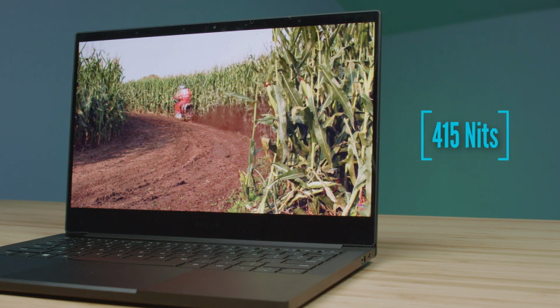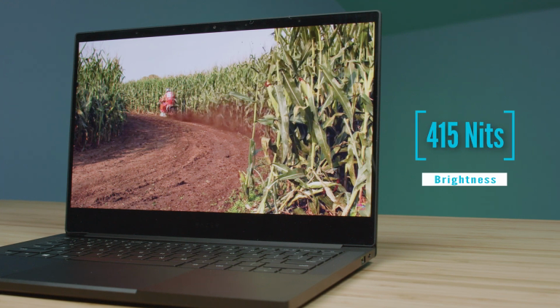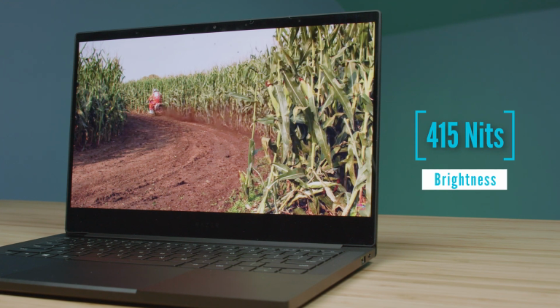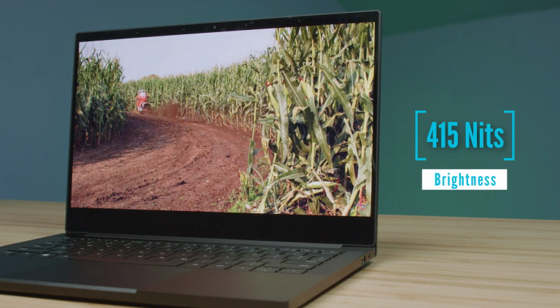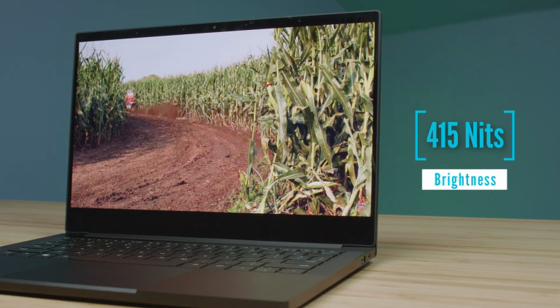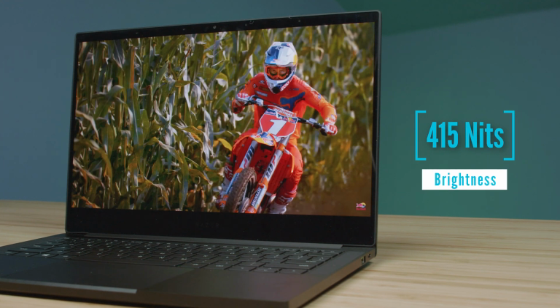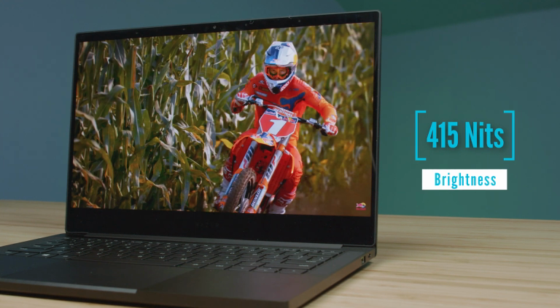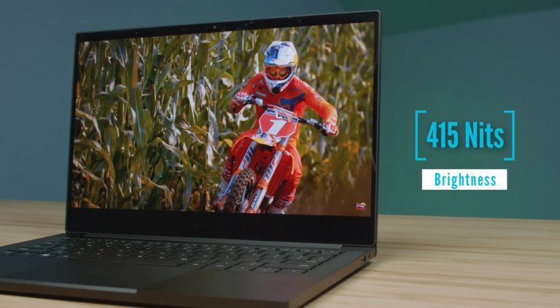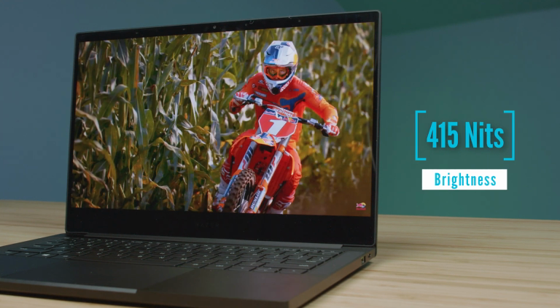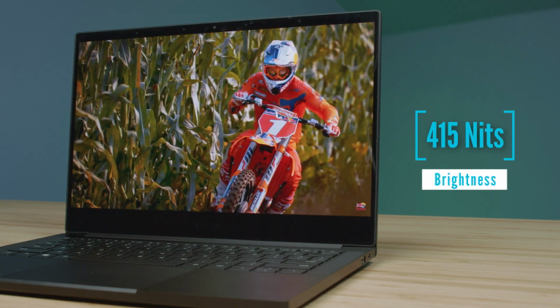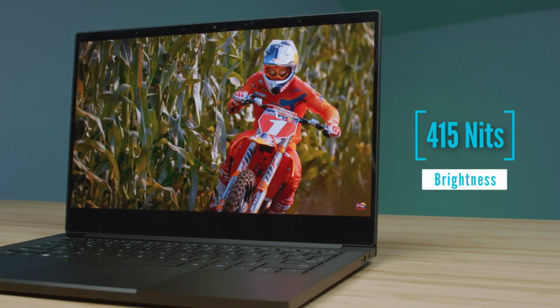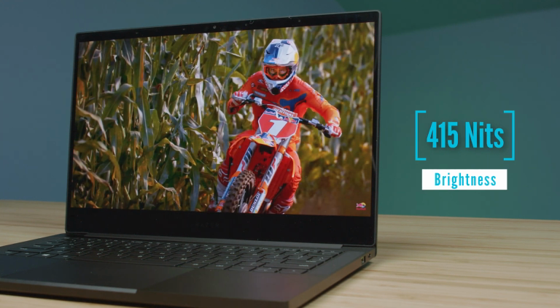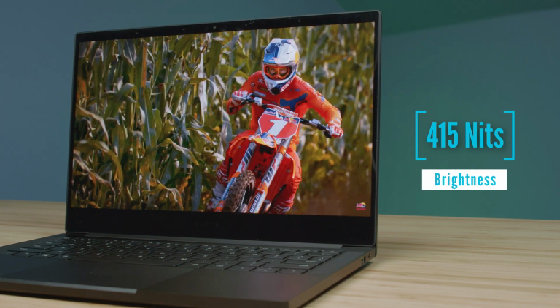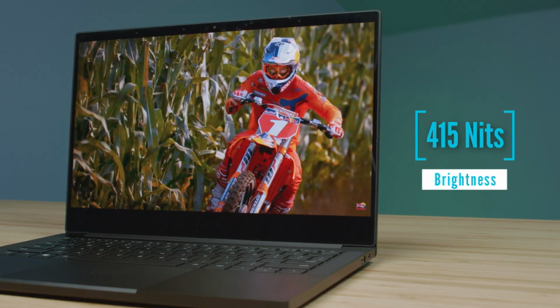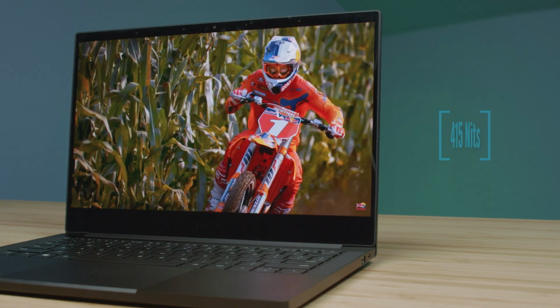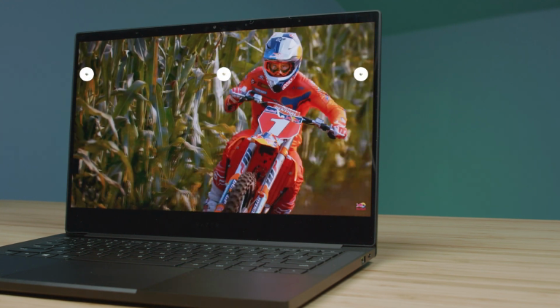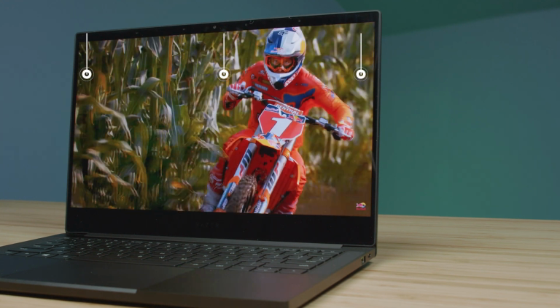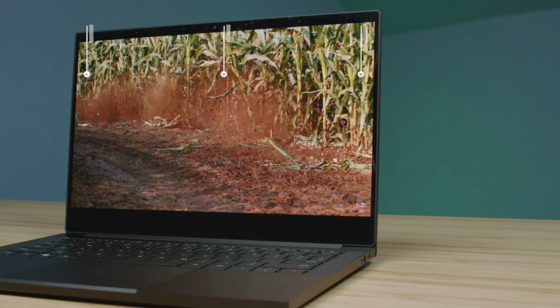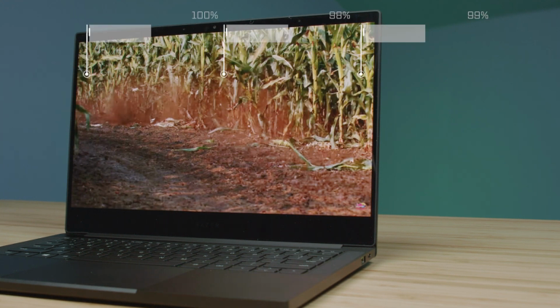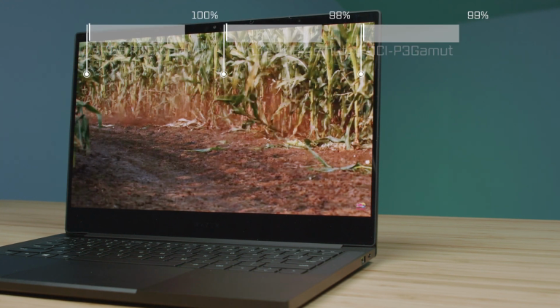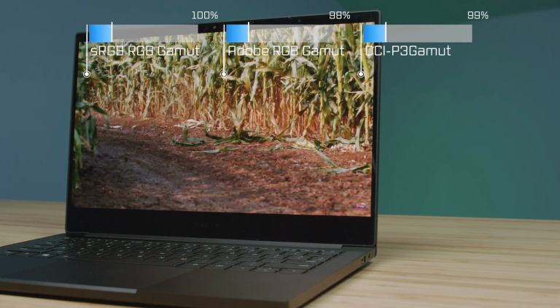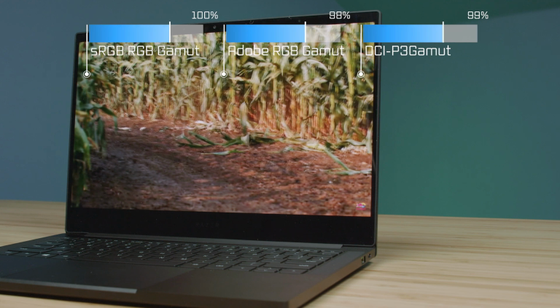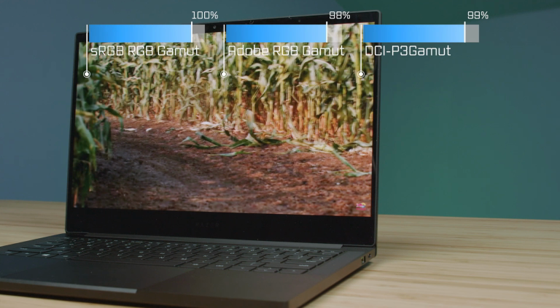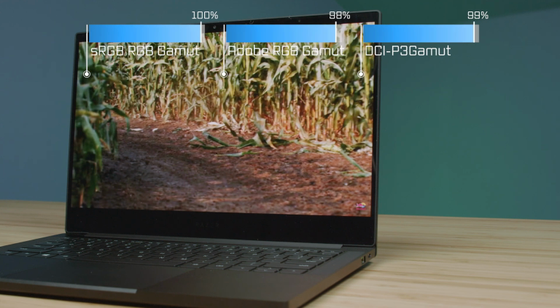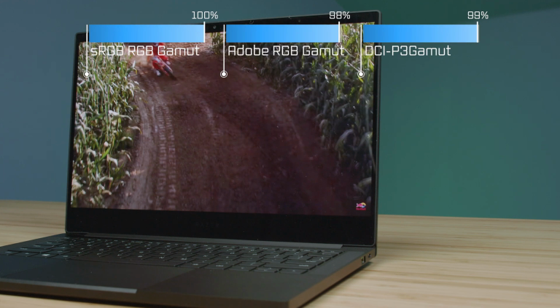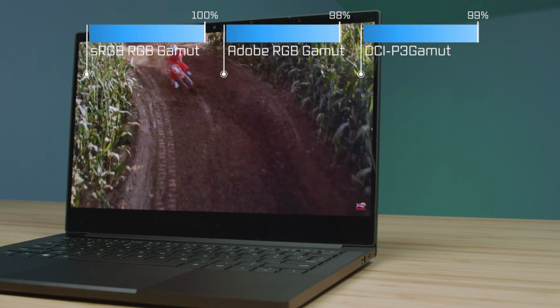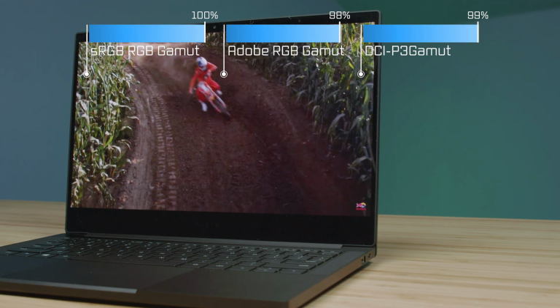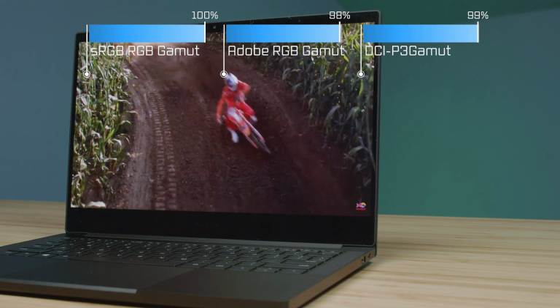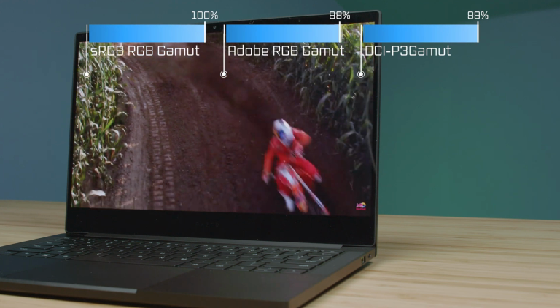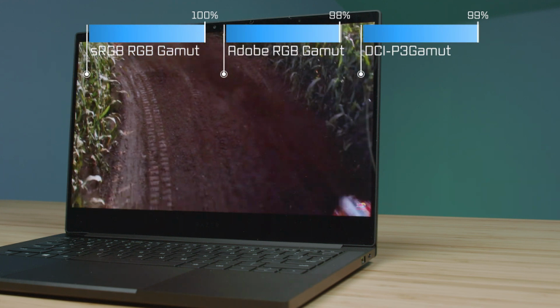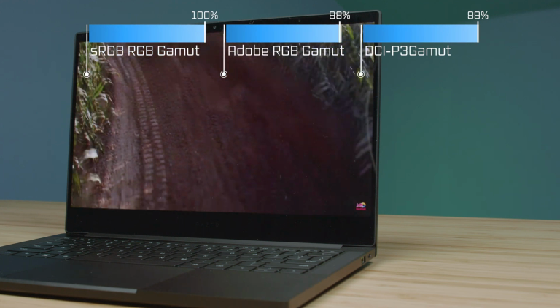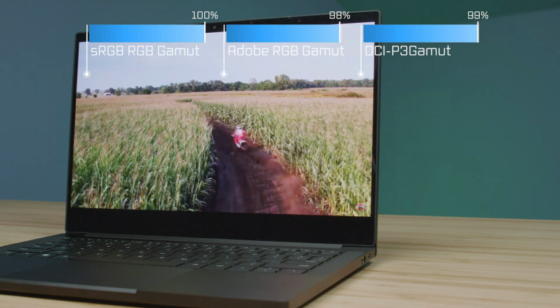Regarding color gamut range, you can see that coming up on the screen right now. This is not the brightest screen but it does have some good color accuracy and color gamut range.